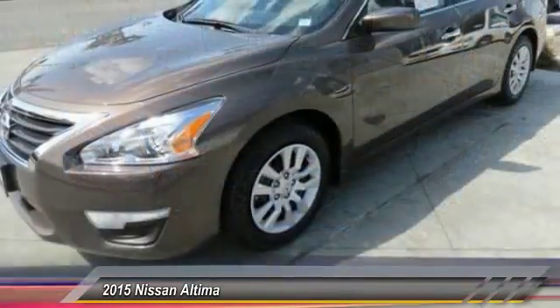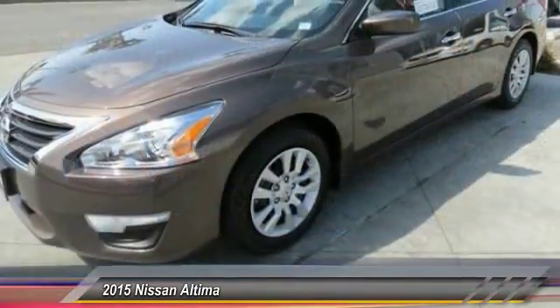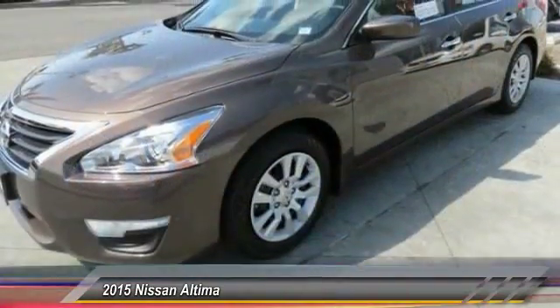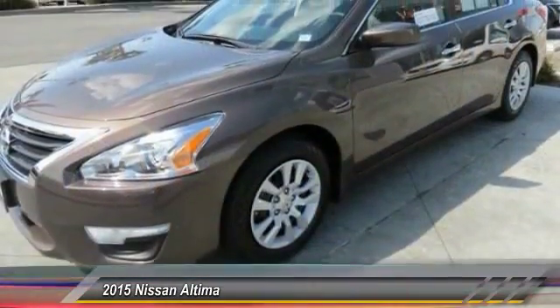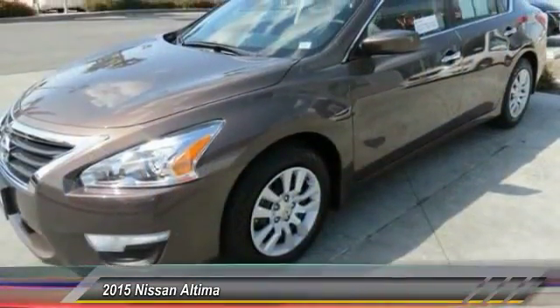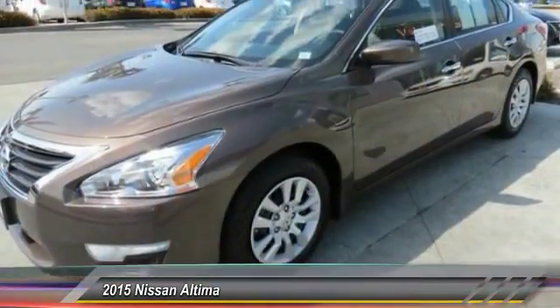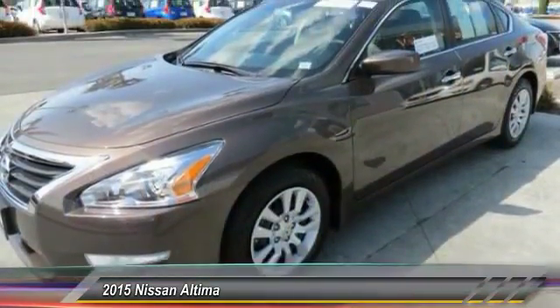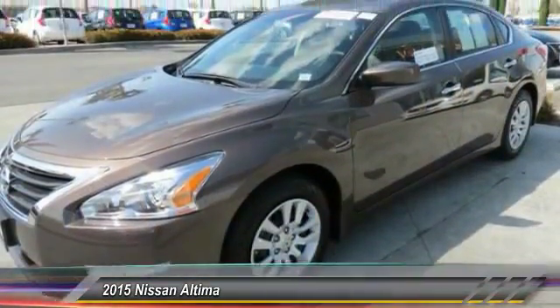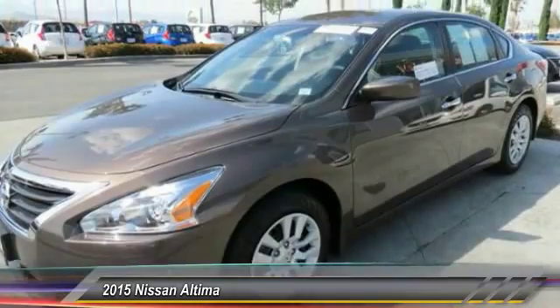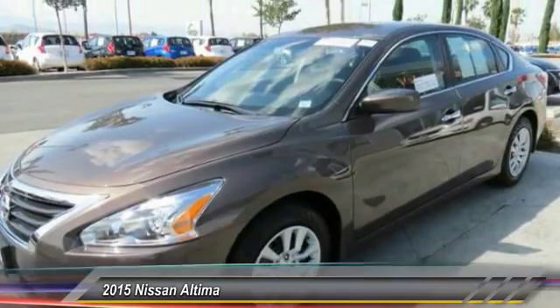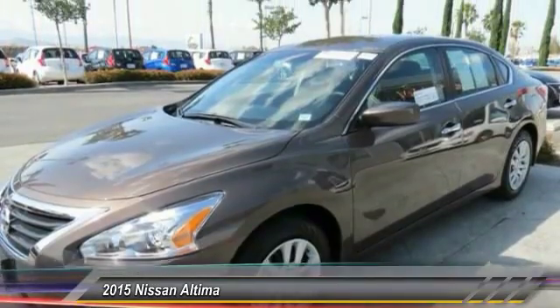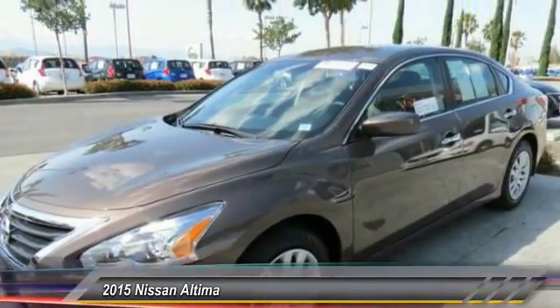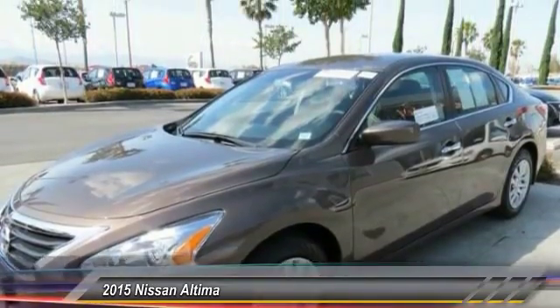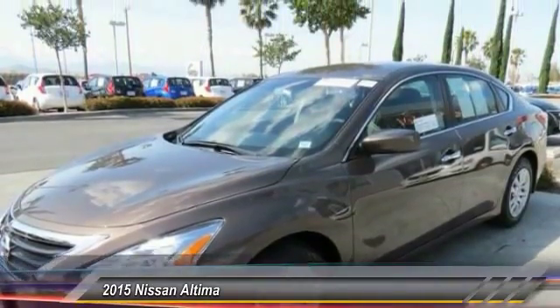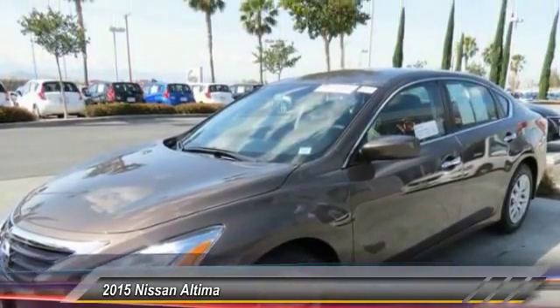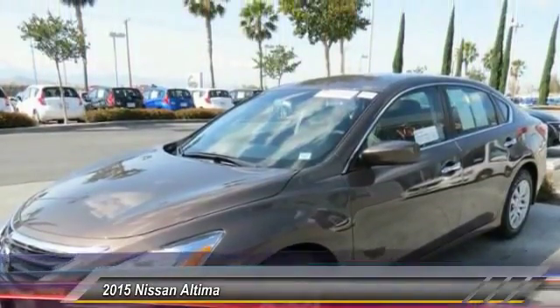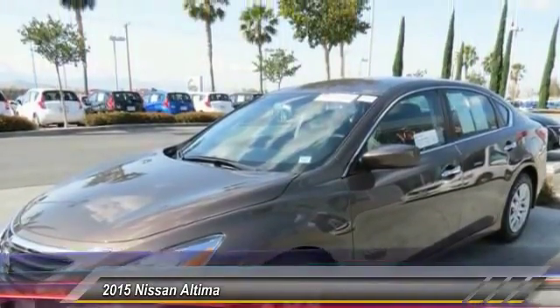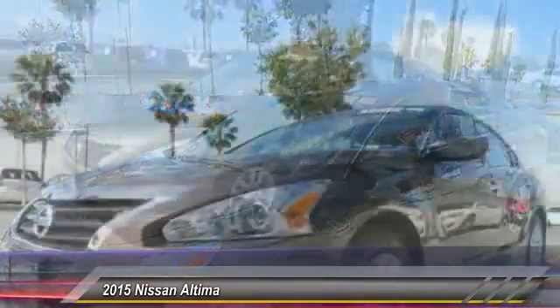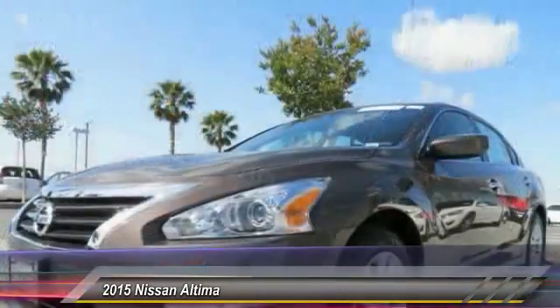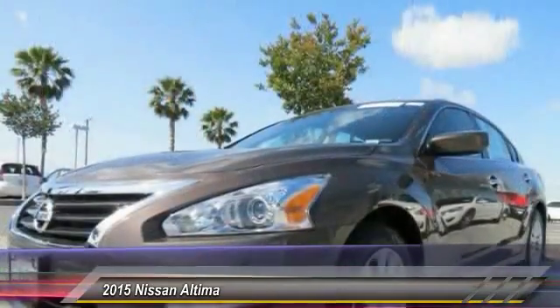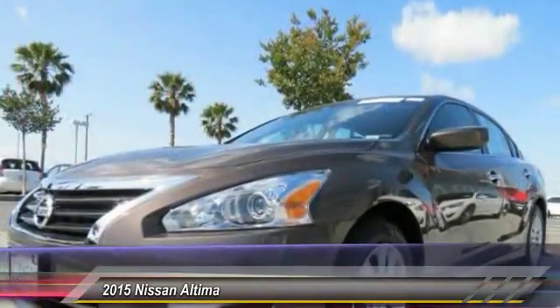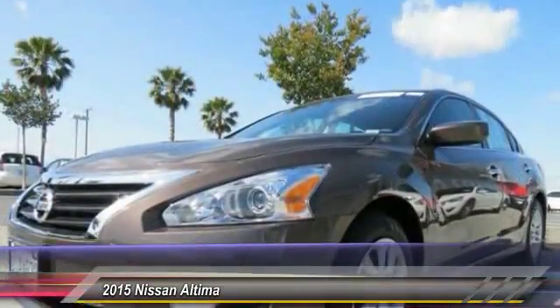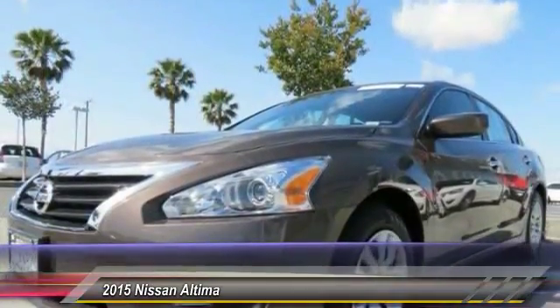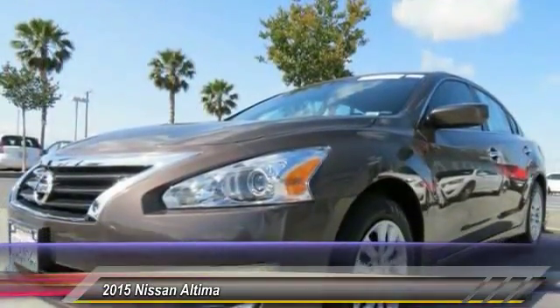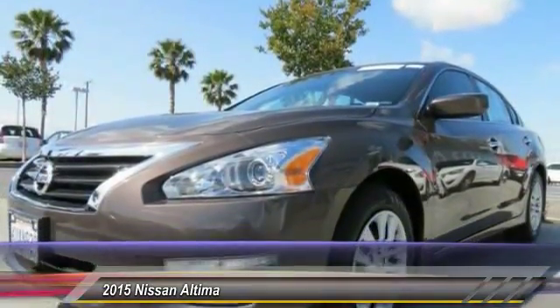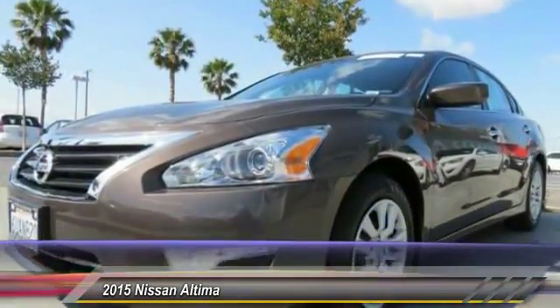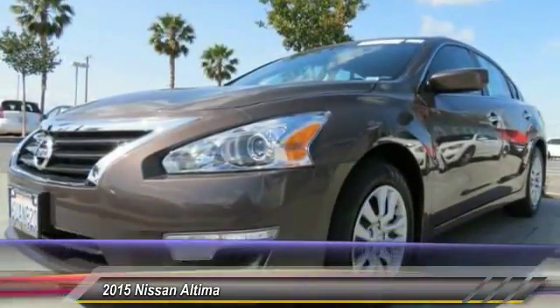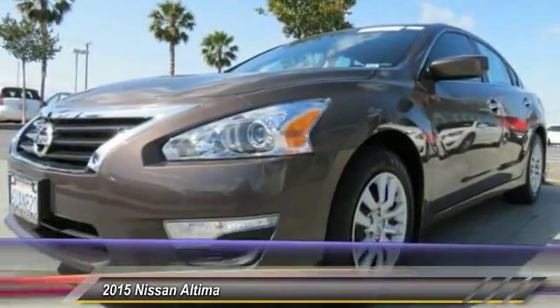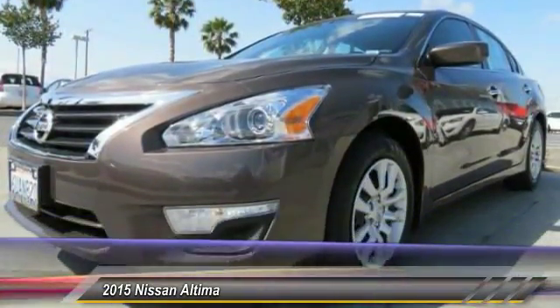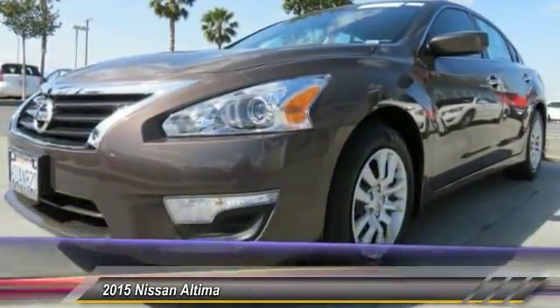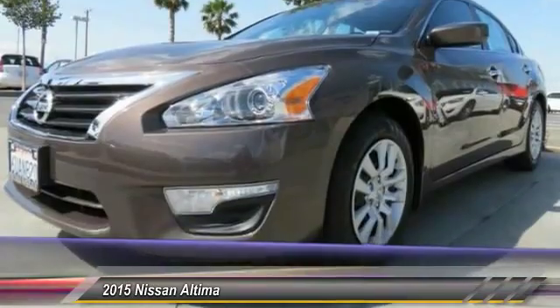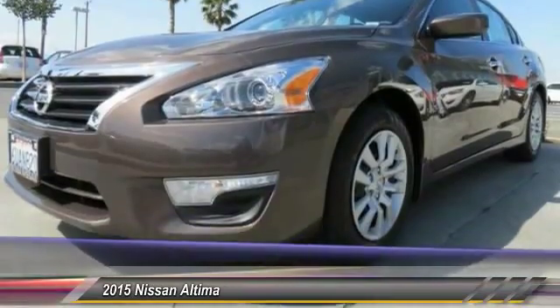And is priced below $25,000. This vehicle has less than 5,000 miles. Here are some of this vehicle's great options.